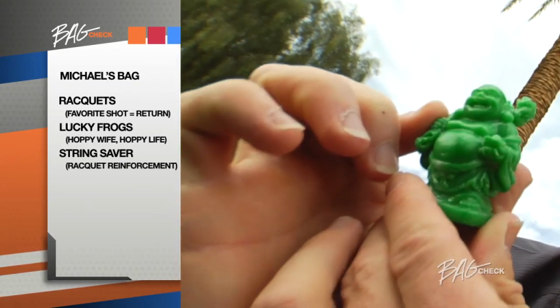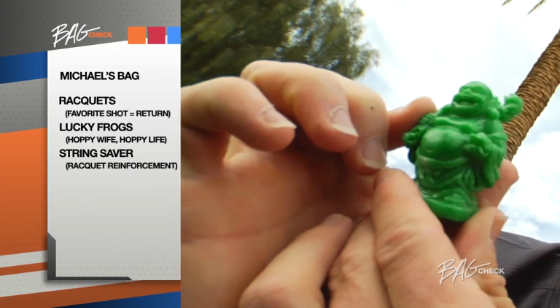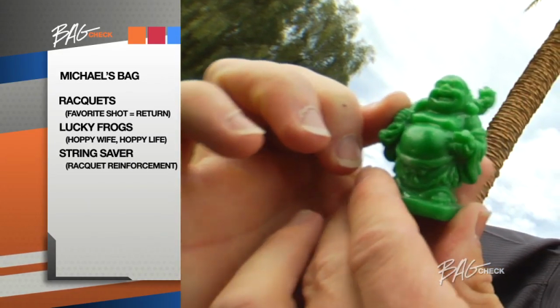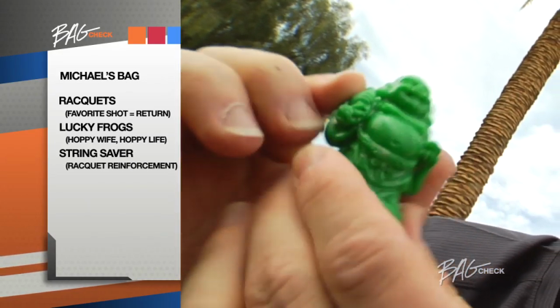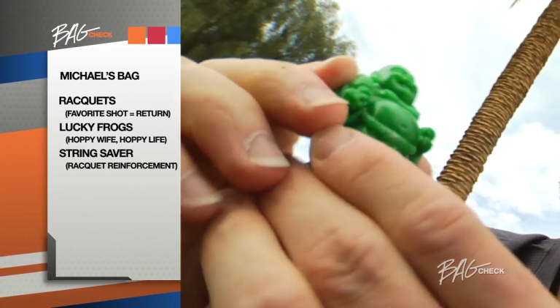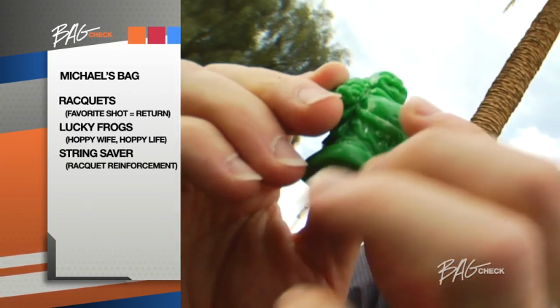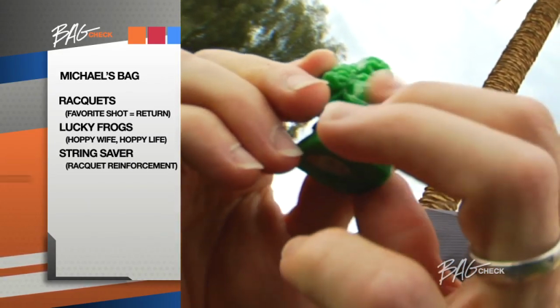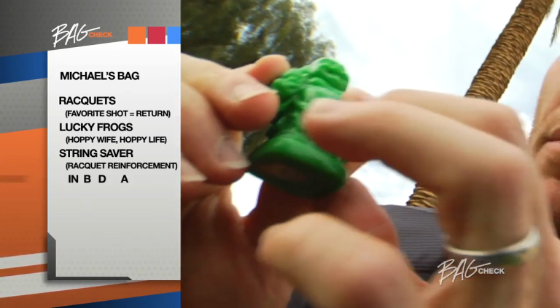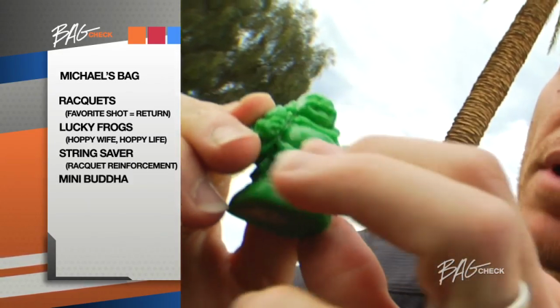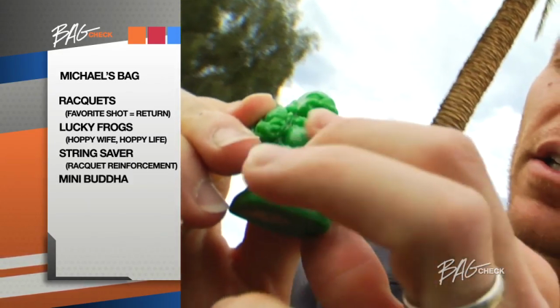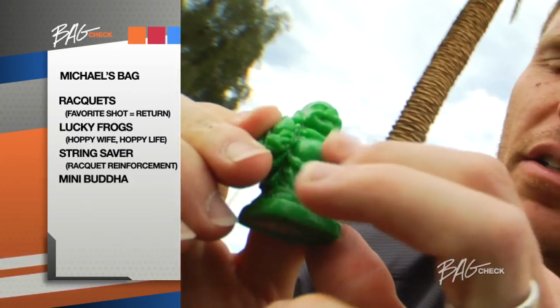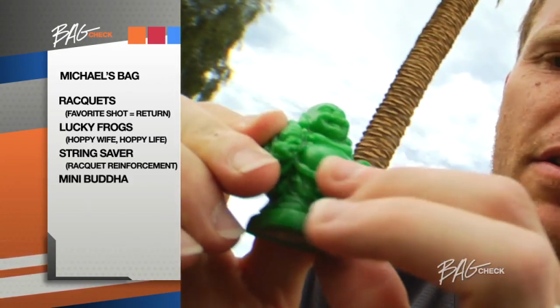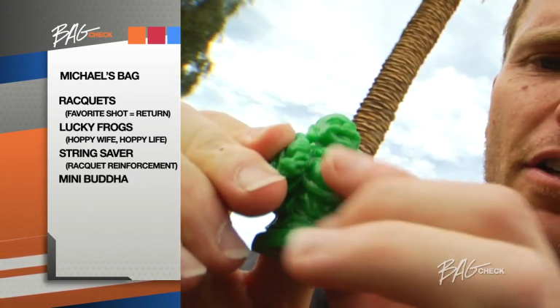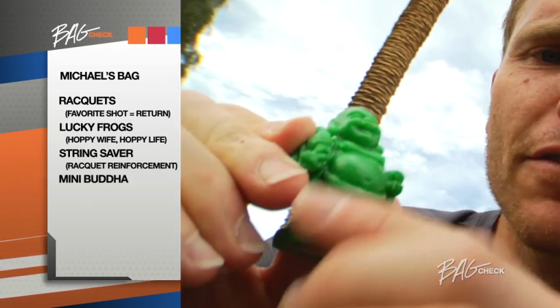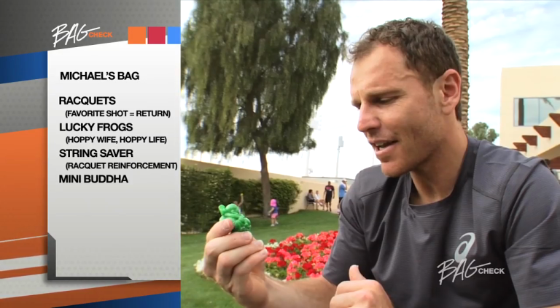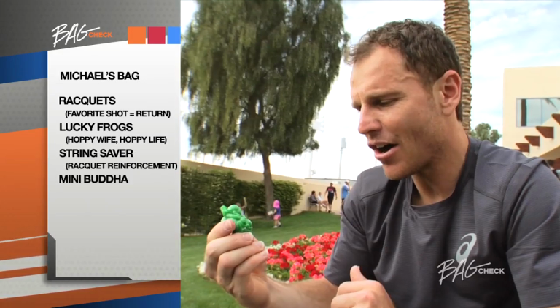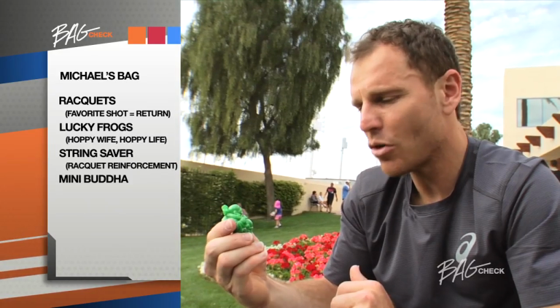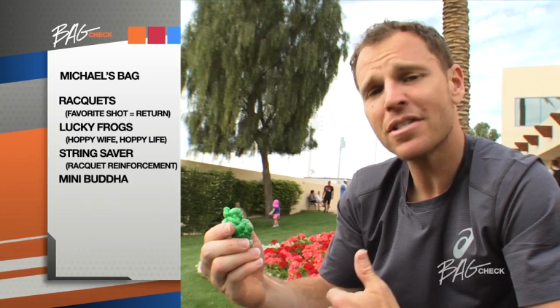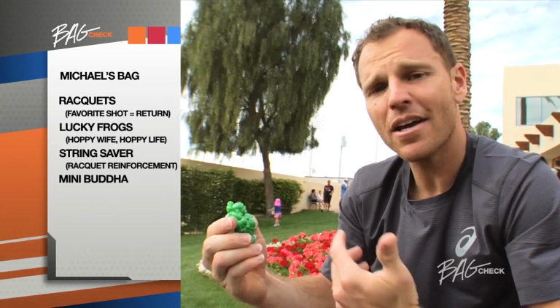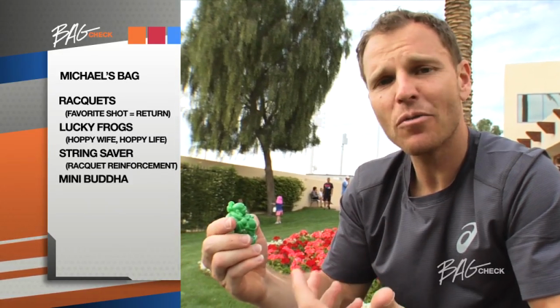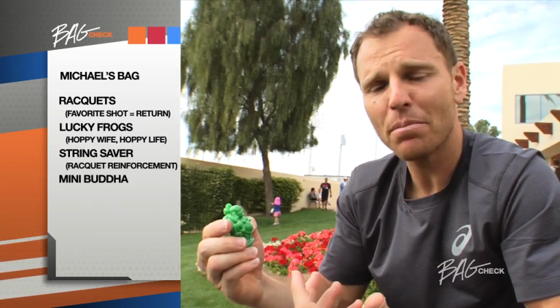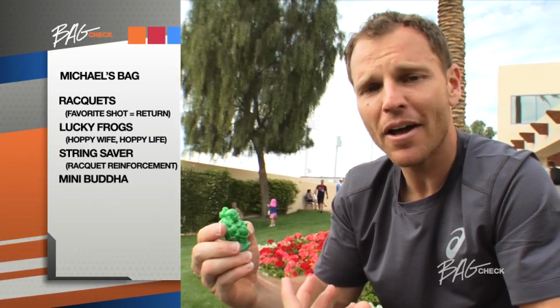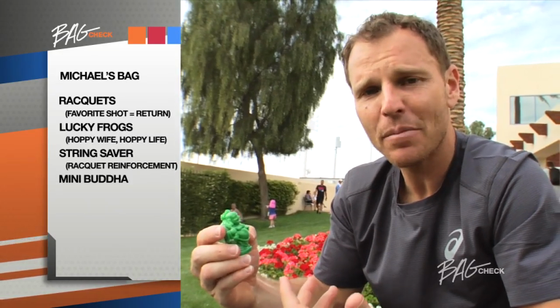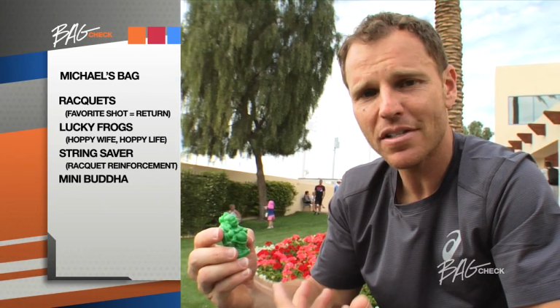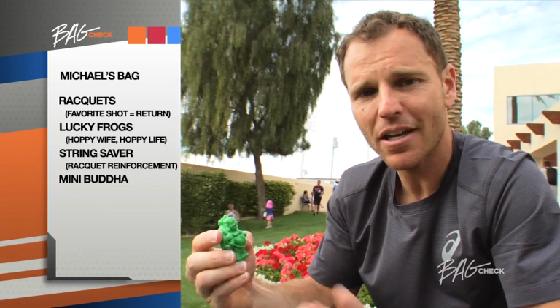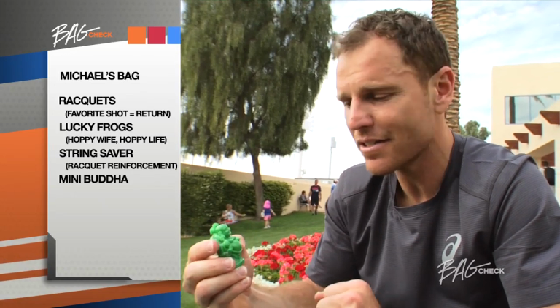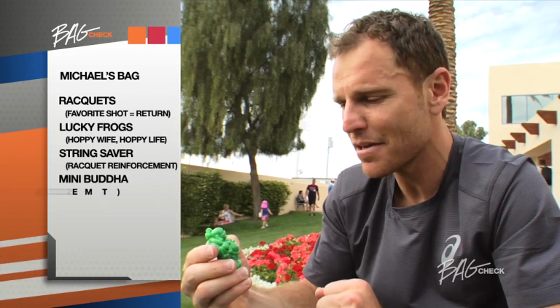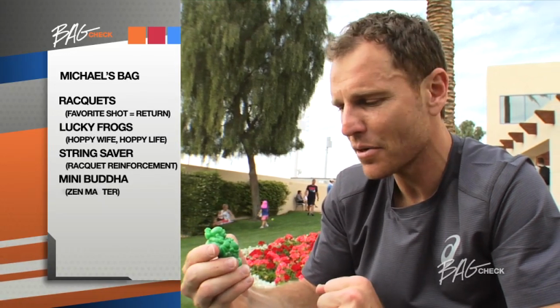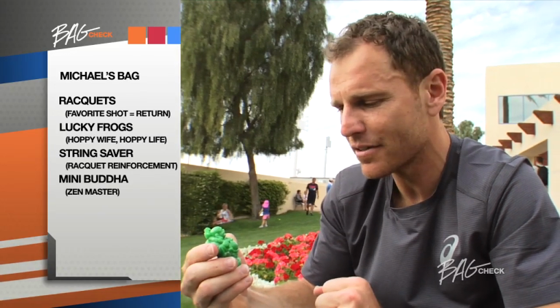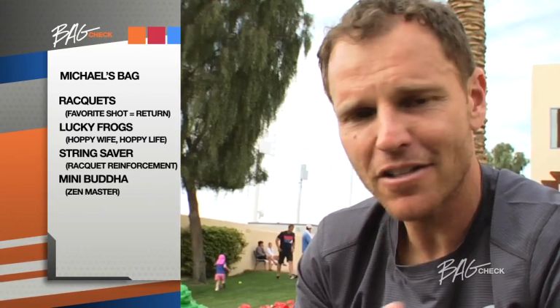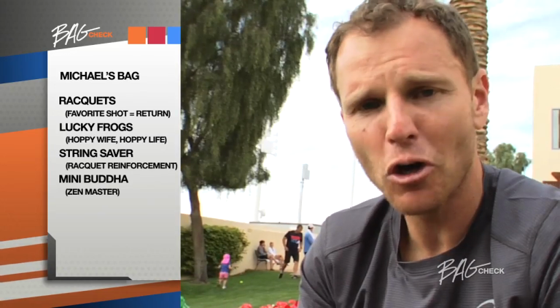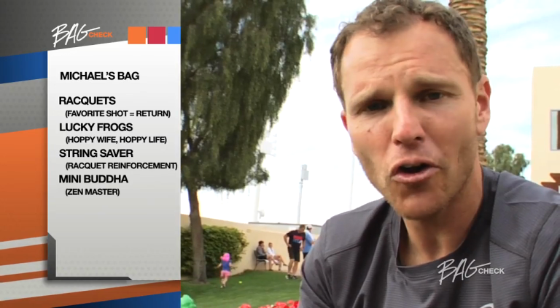Can't forget my lucky Buddha. Rub its belly for good luck. I can't always say when I'm playing I'm in a zen-like state, but that's the goal.